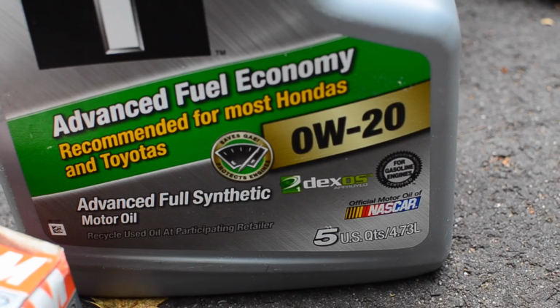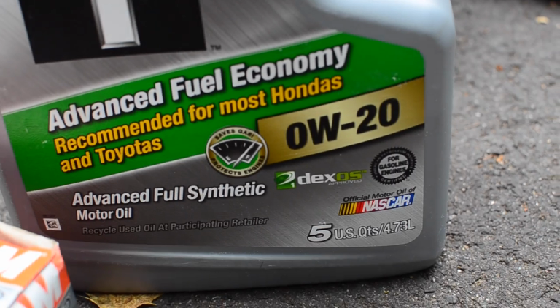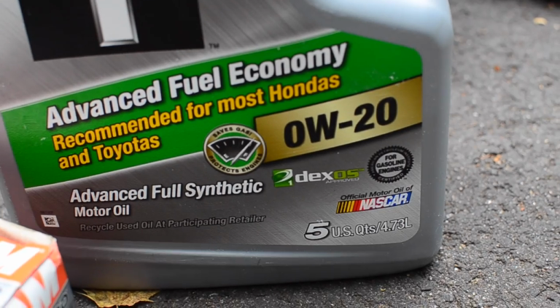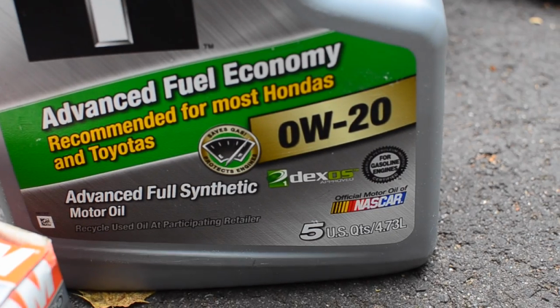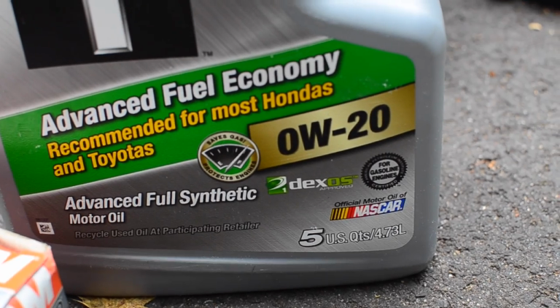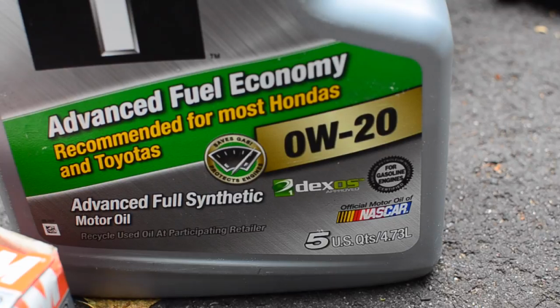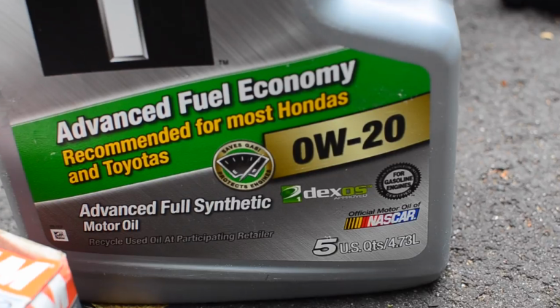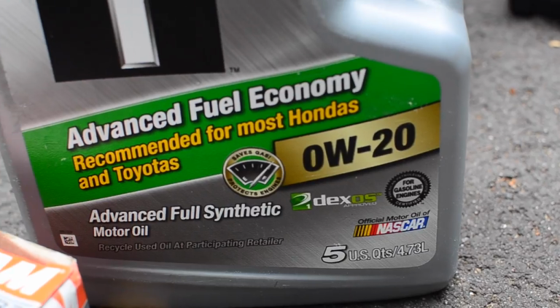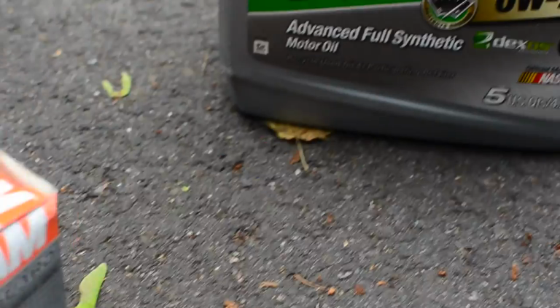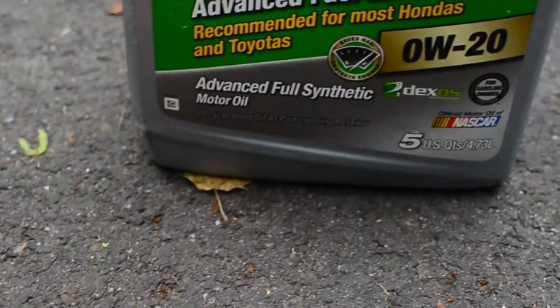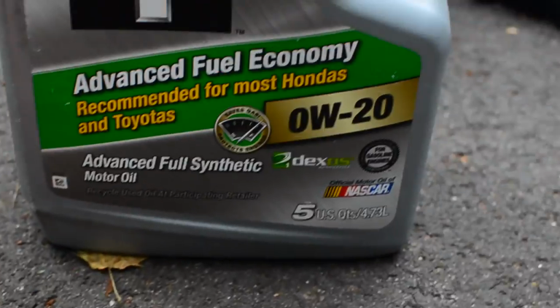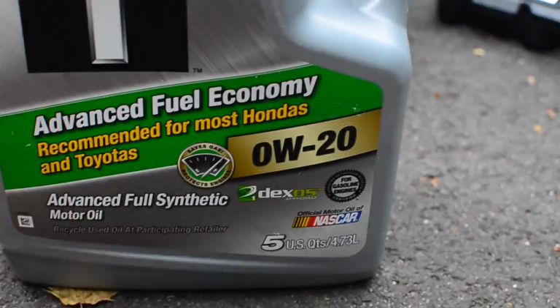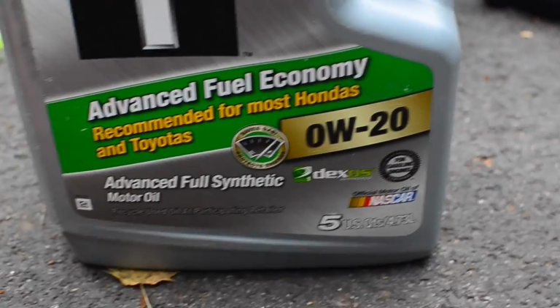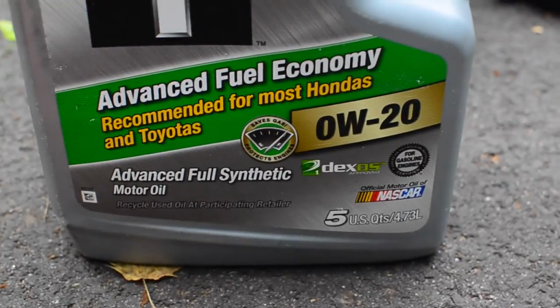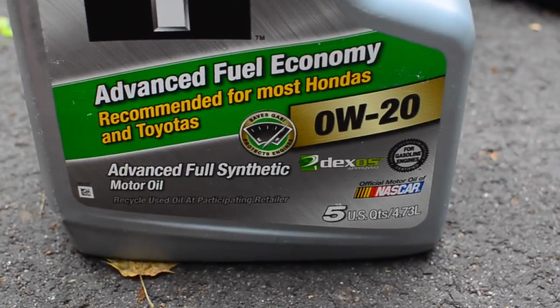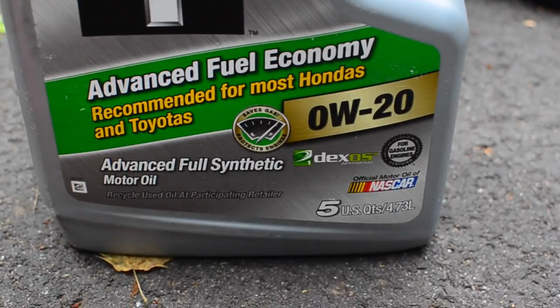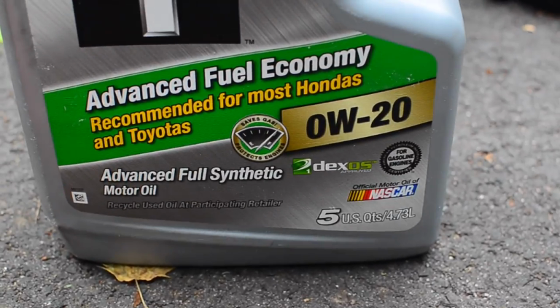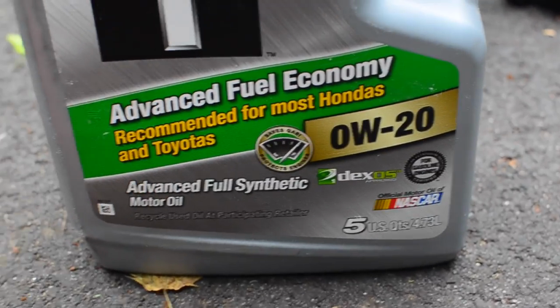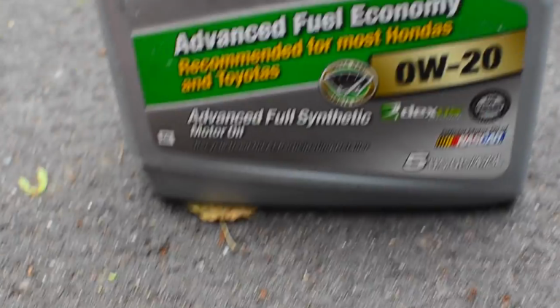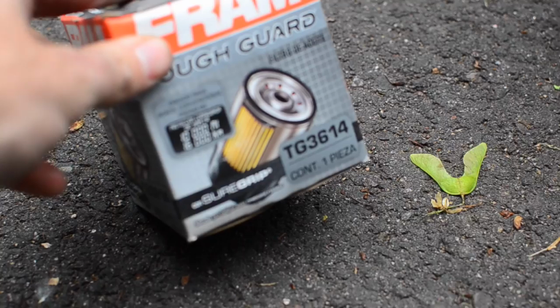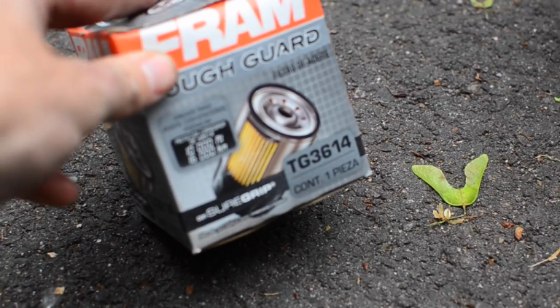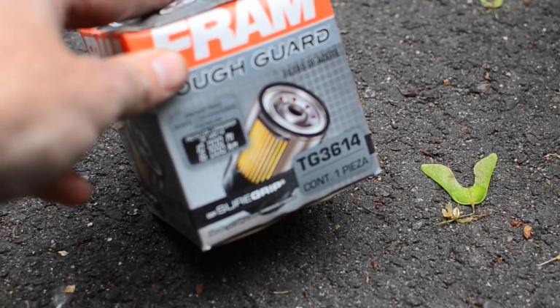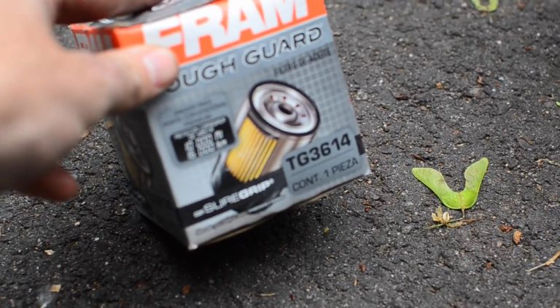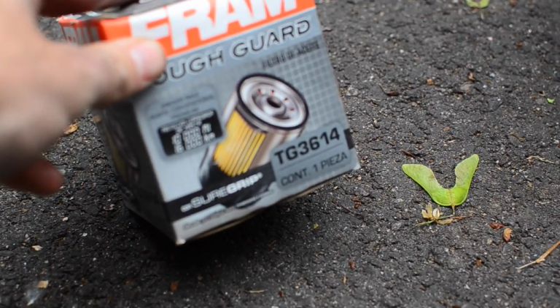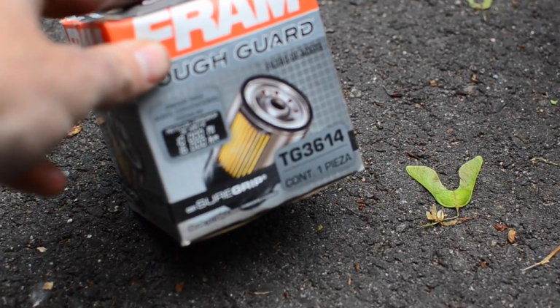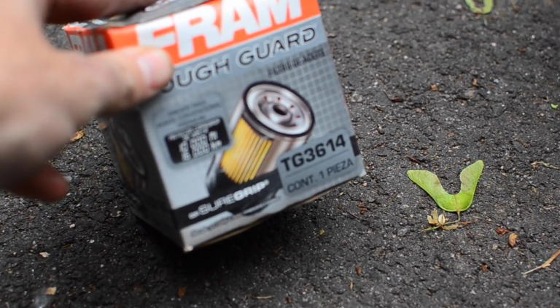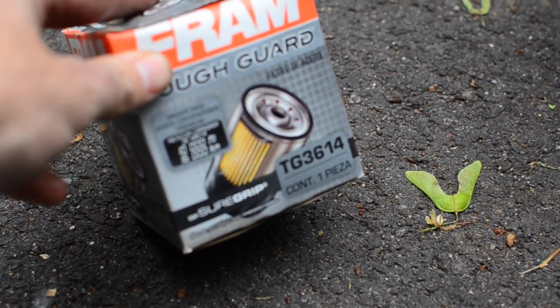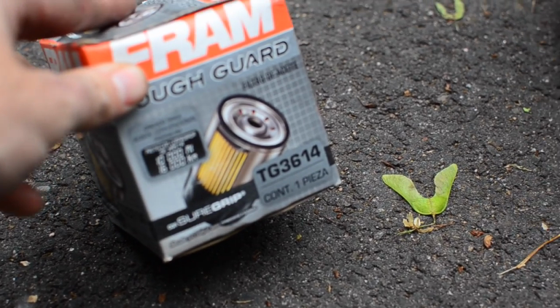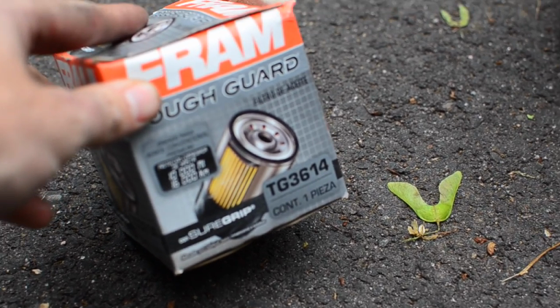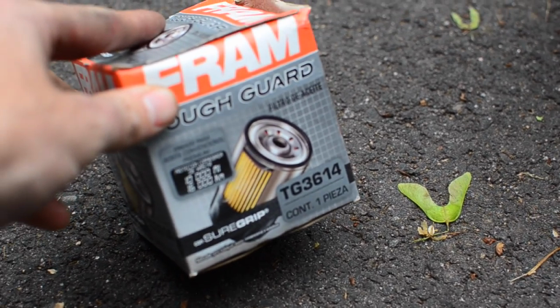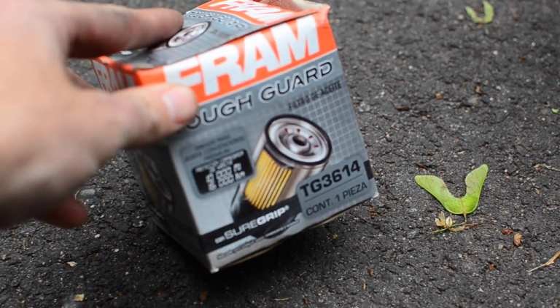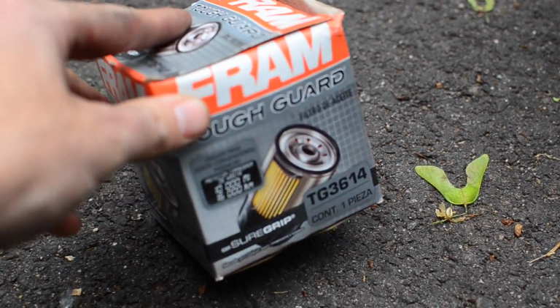OW-20, just about 20 bucks on sale. TG3614 filter.